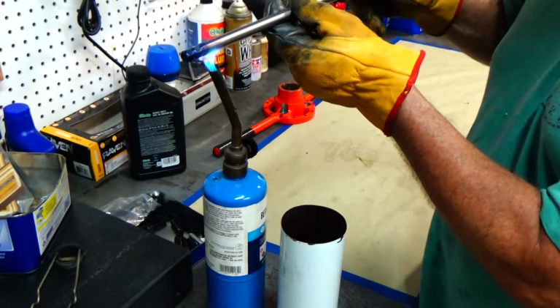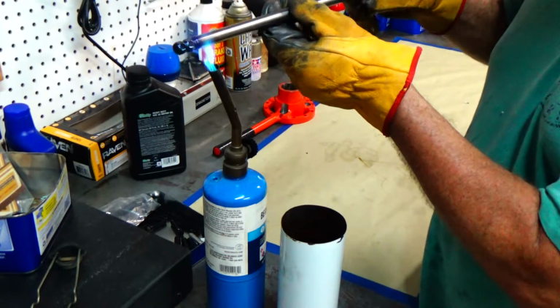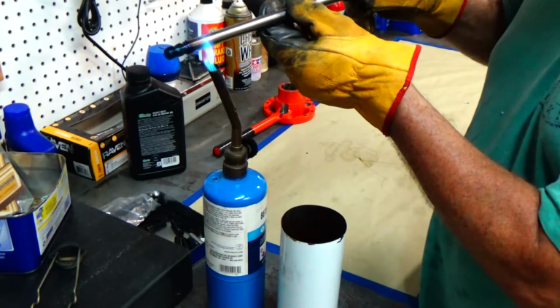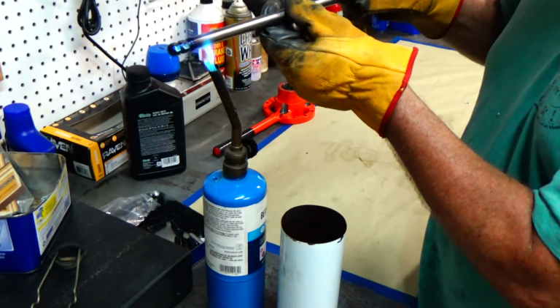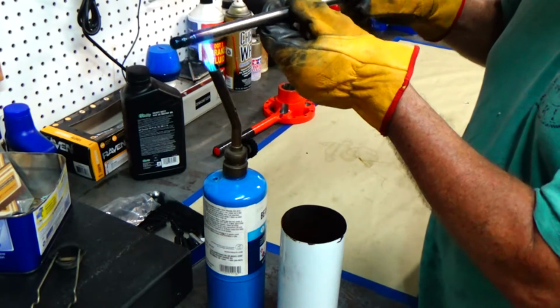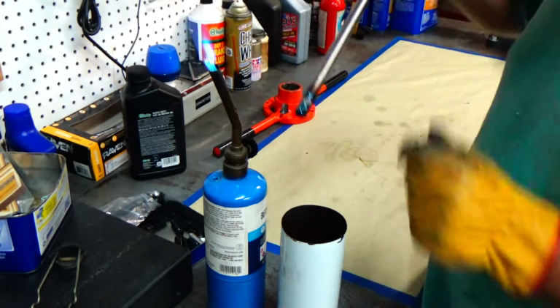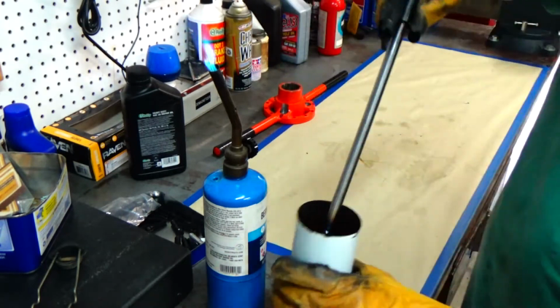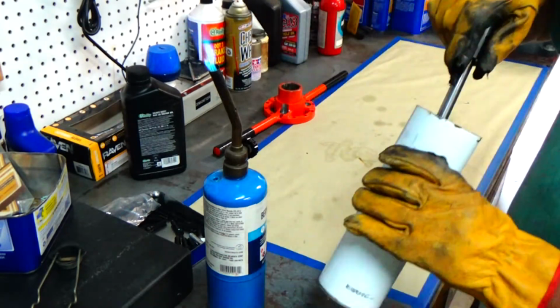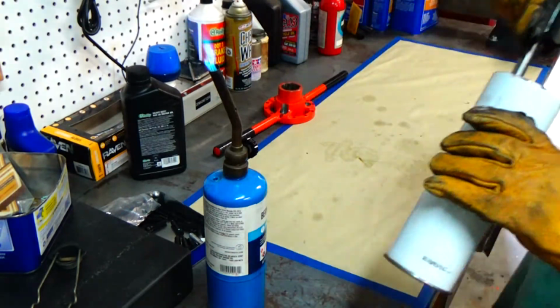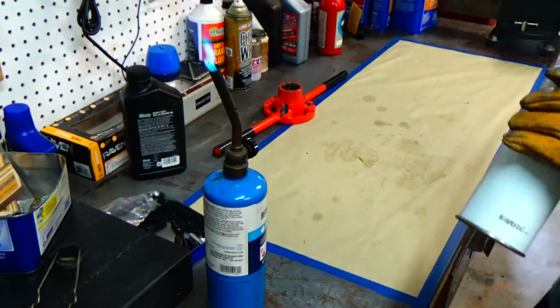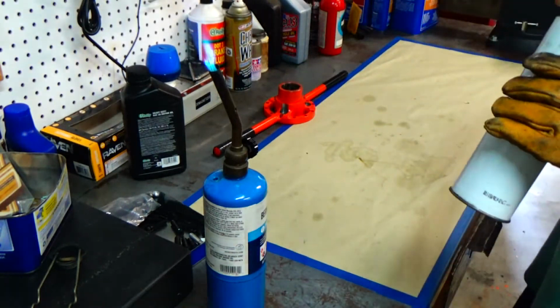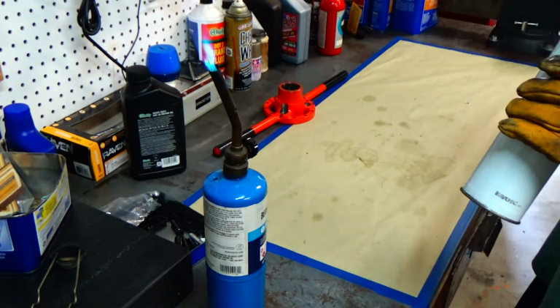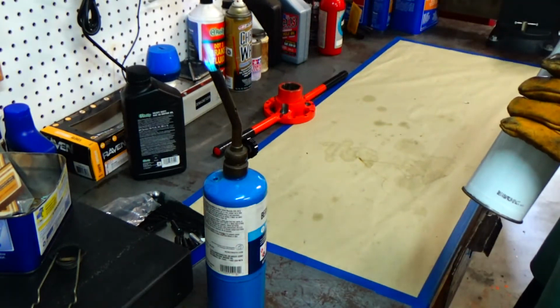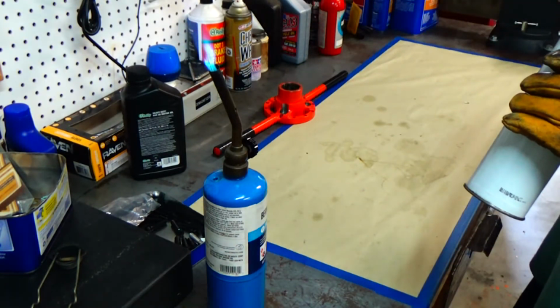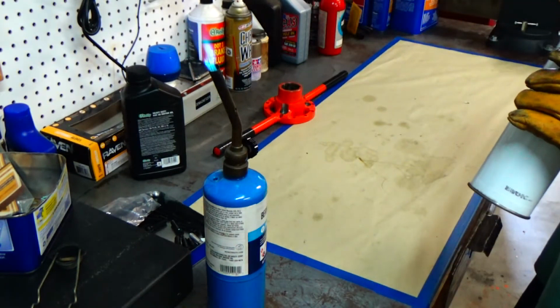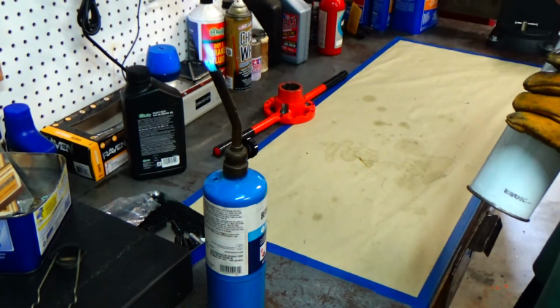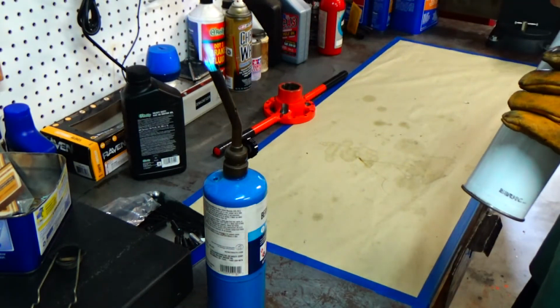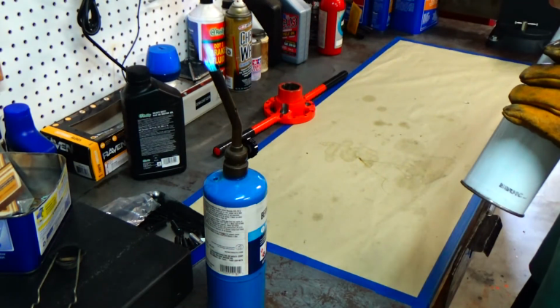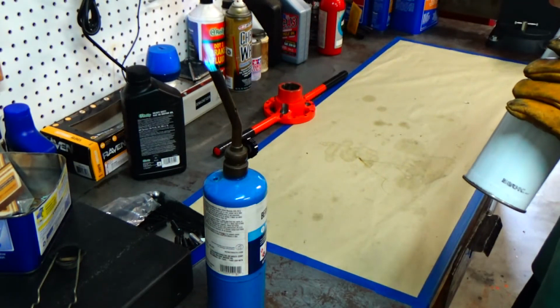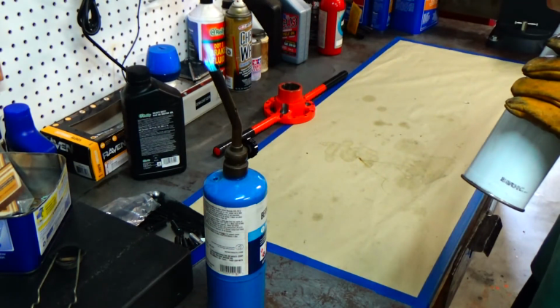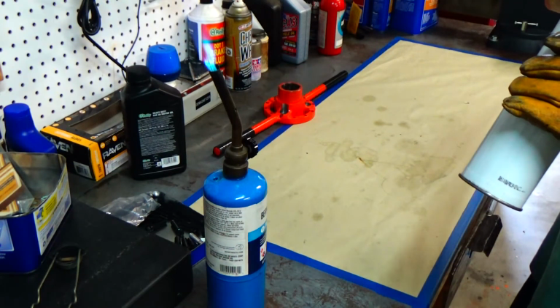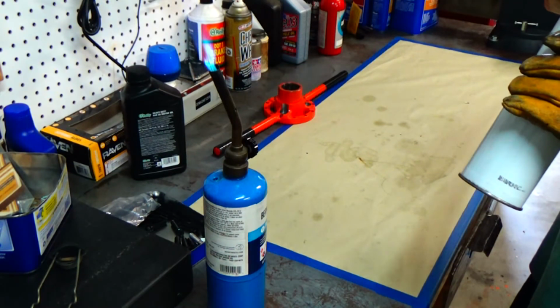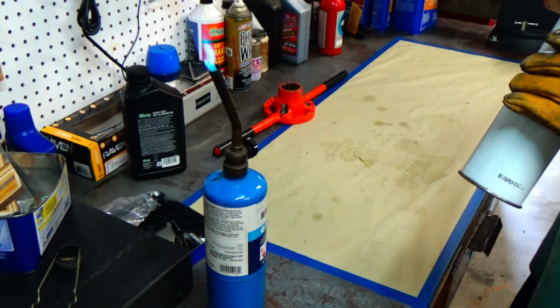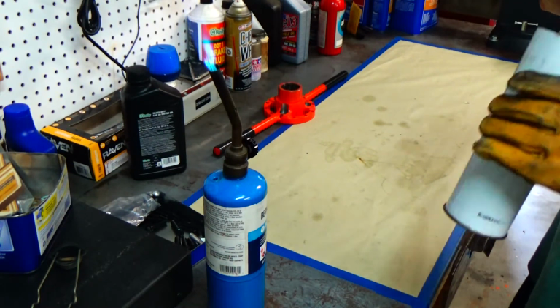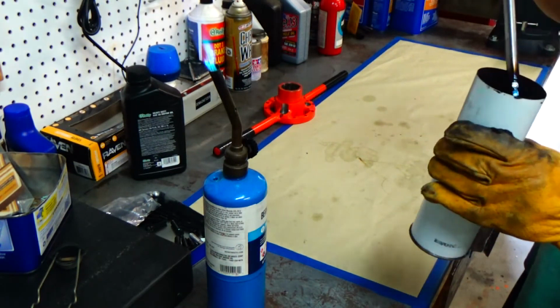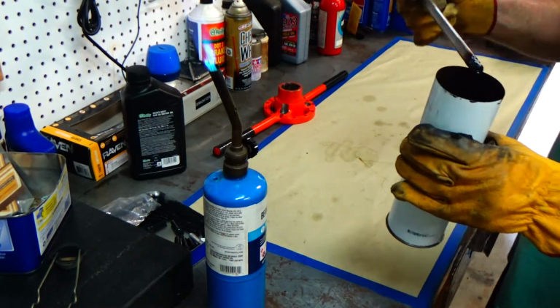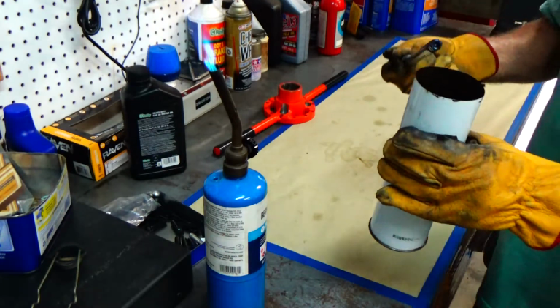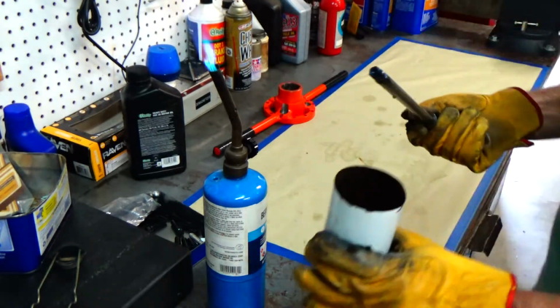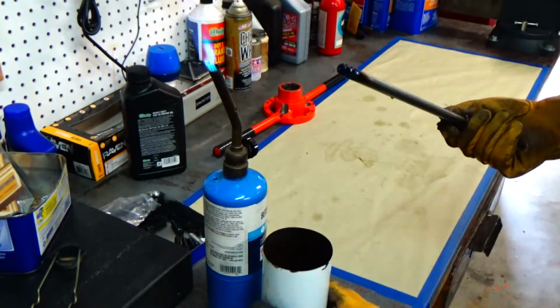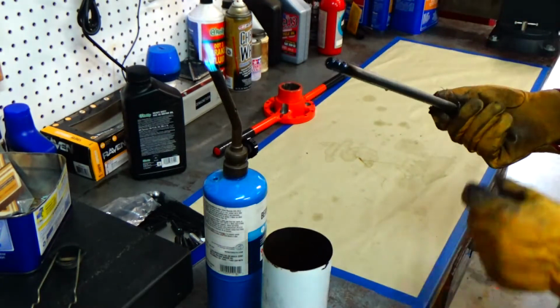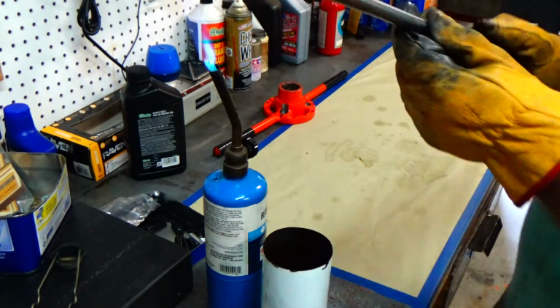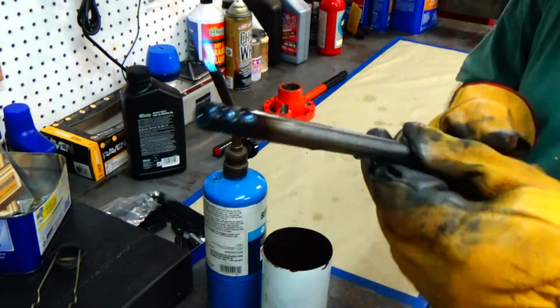I go ahead and blue that other end too — heat it up until I get a nice blue color and quench it in the oil. It also gives it a better finished look; it looks more like a finished part.